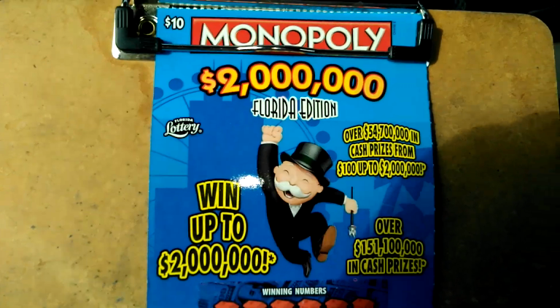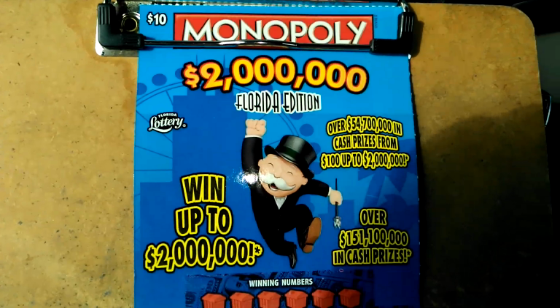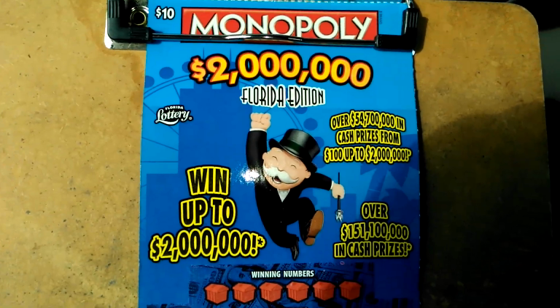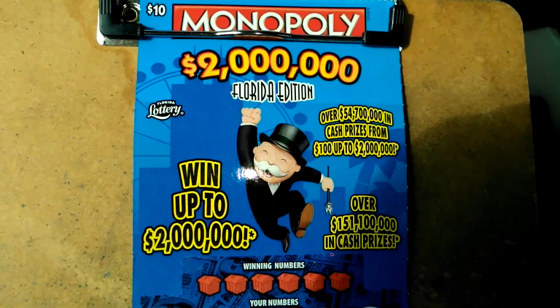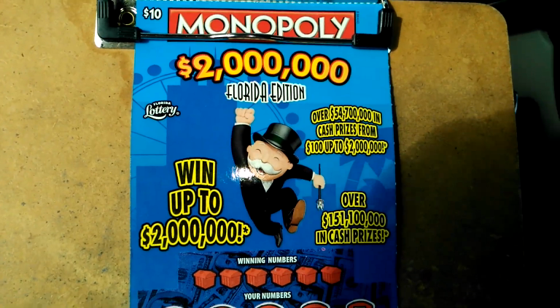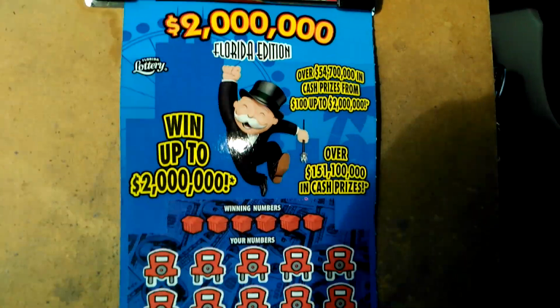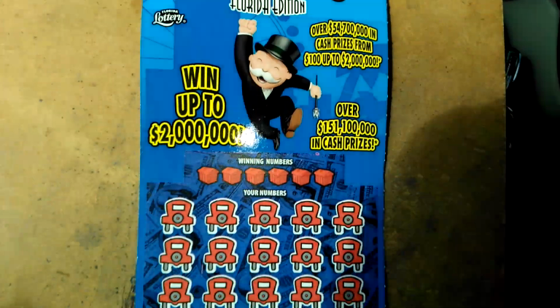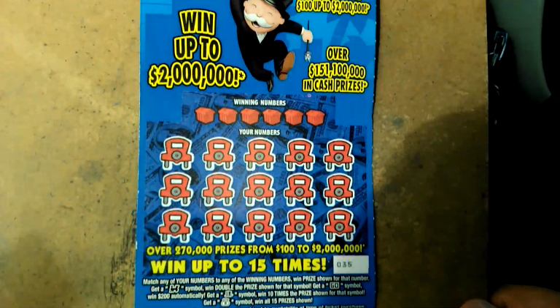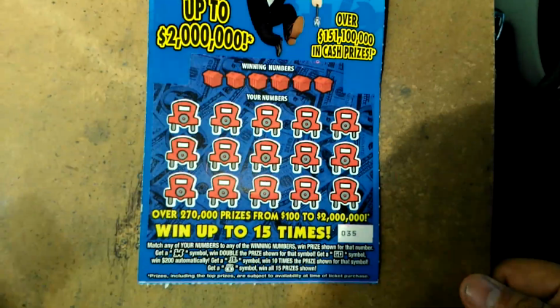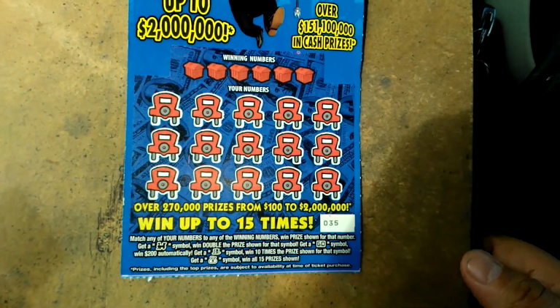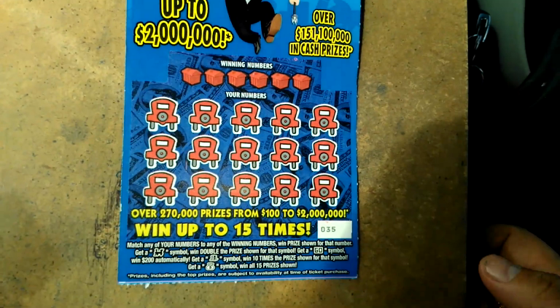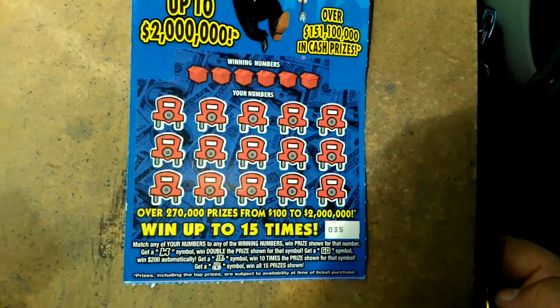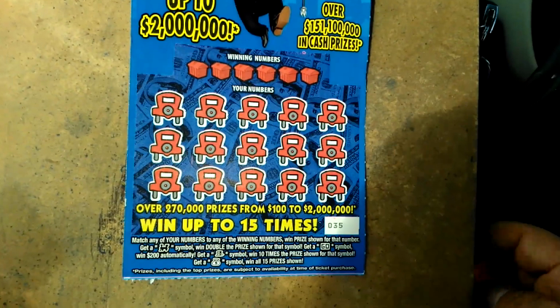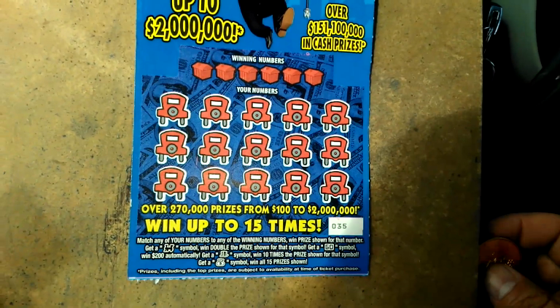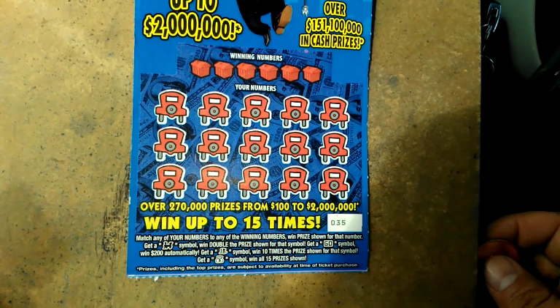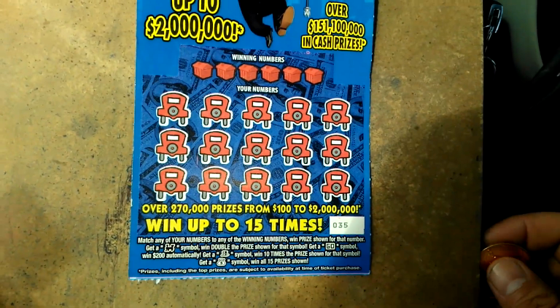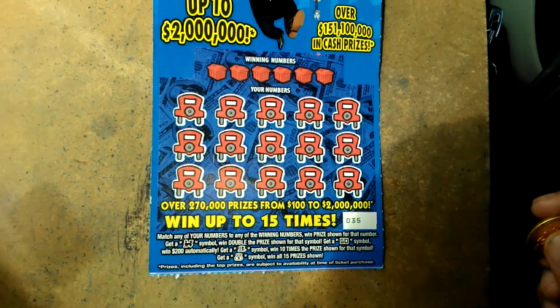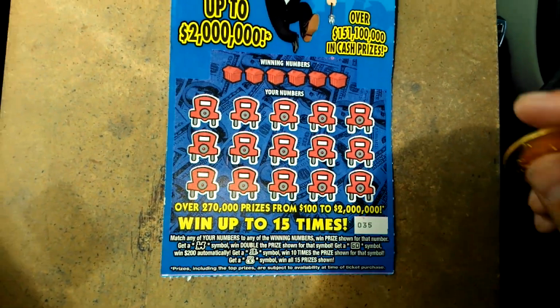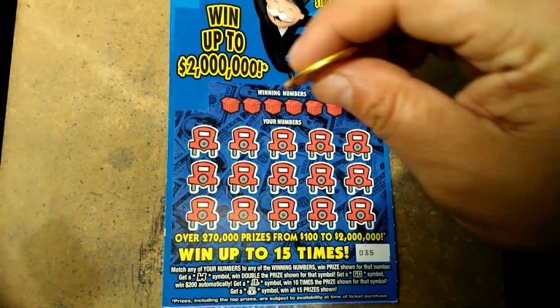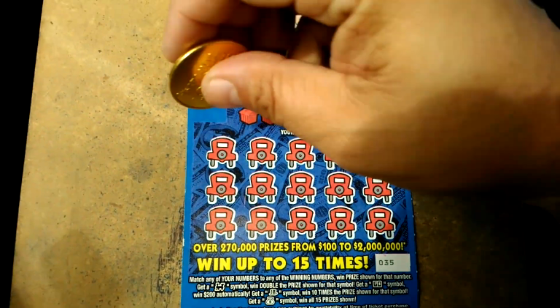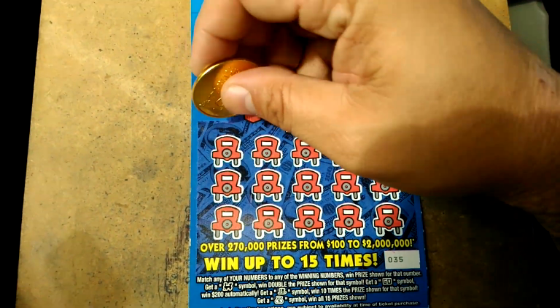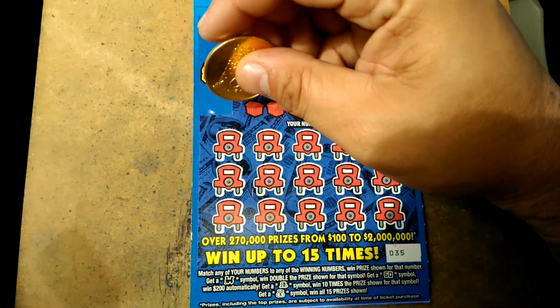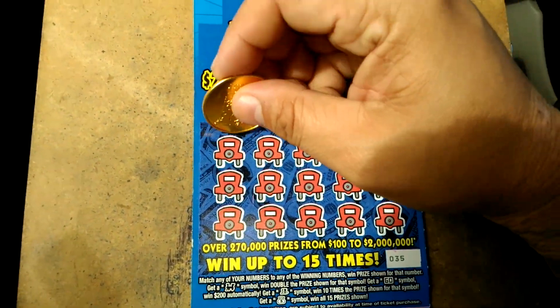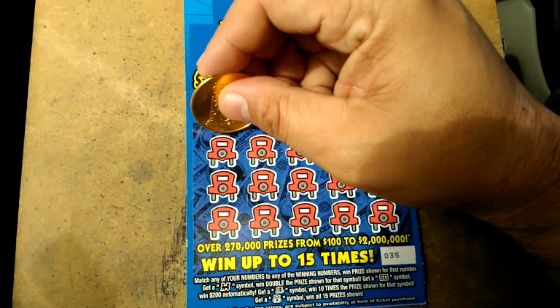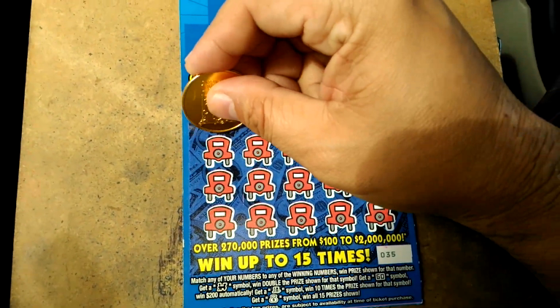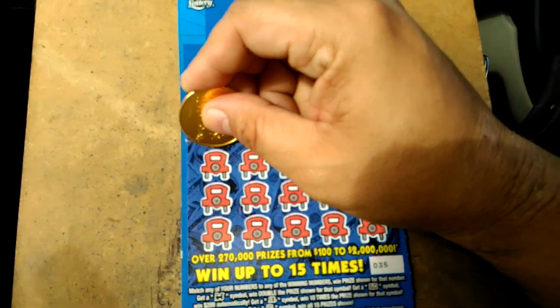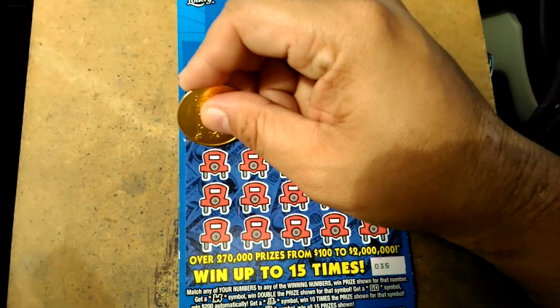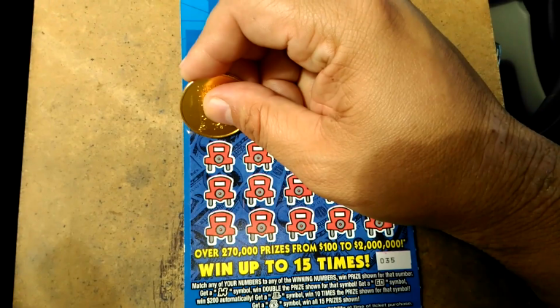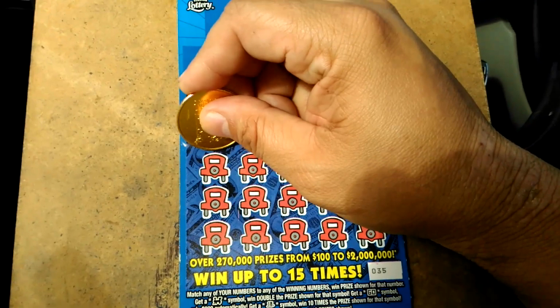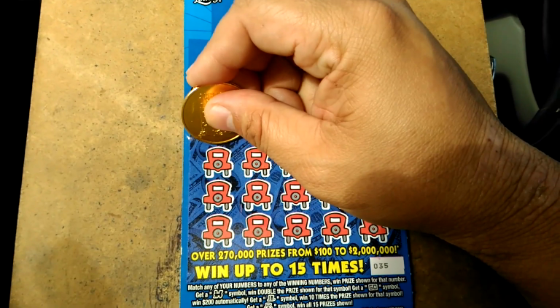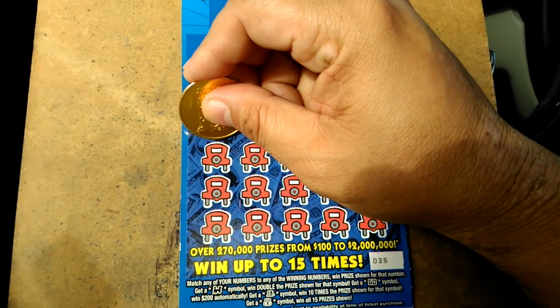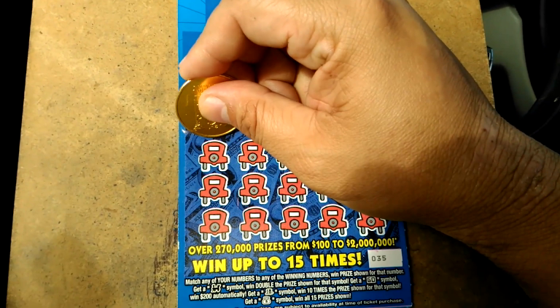Alright everybody, a $10 Monopoly. Ticket number 35. Come on, hat. Come on, go symbol.